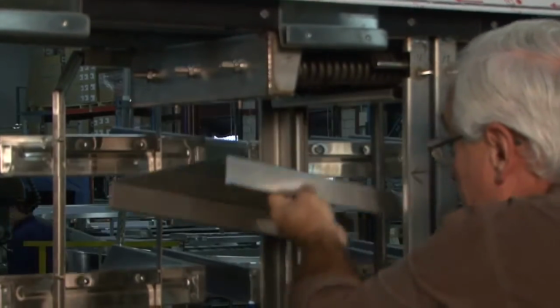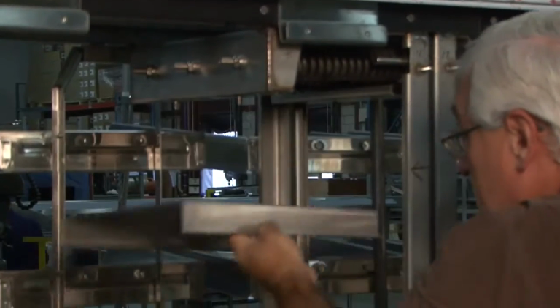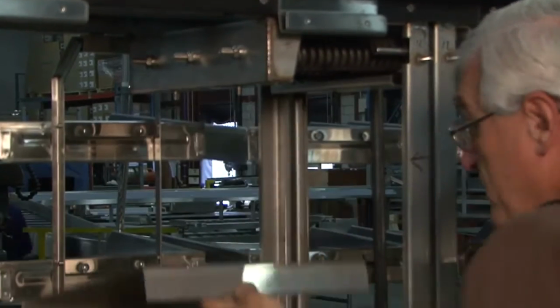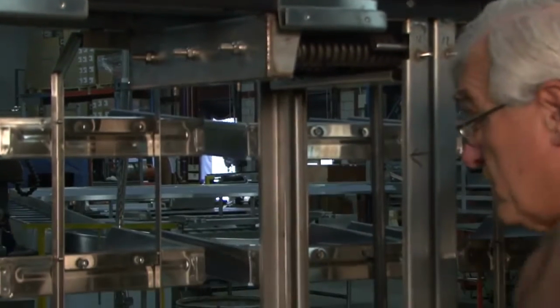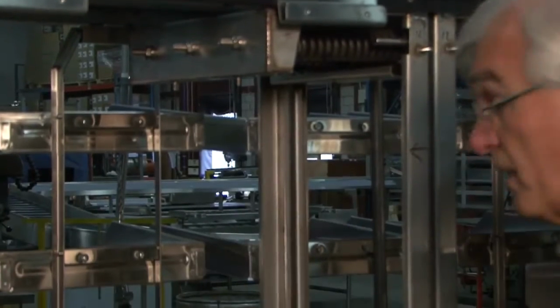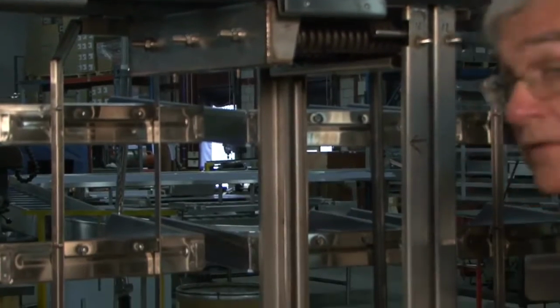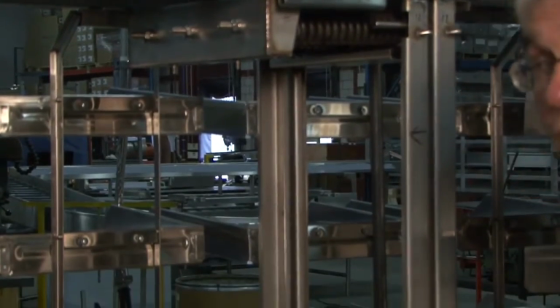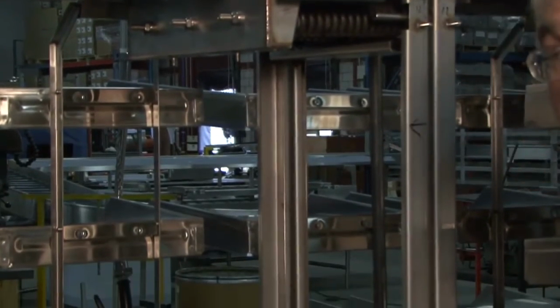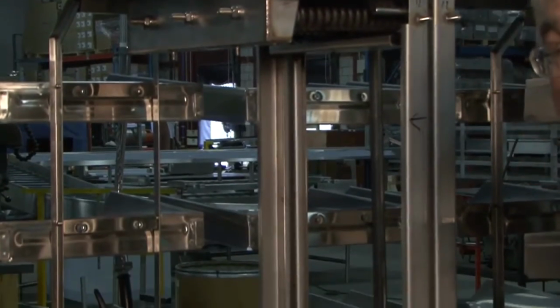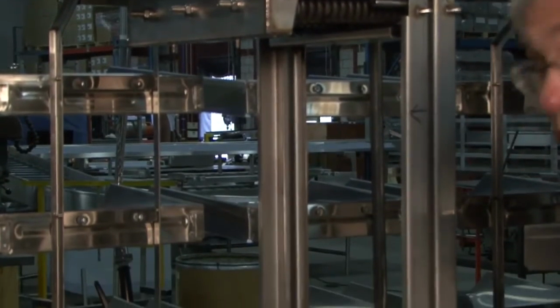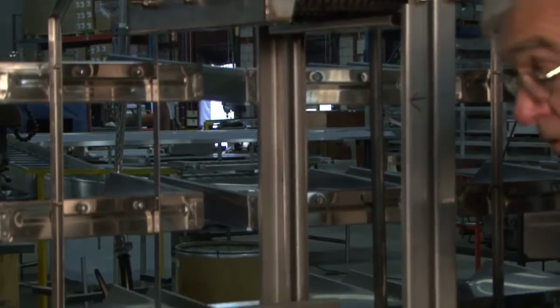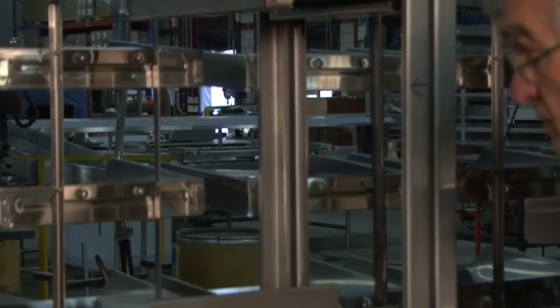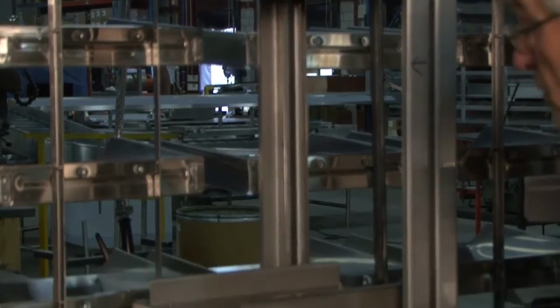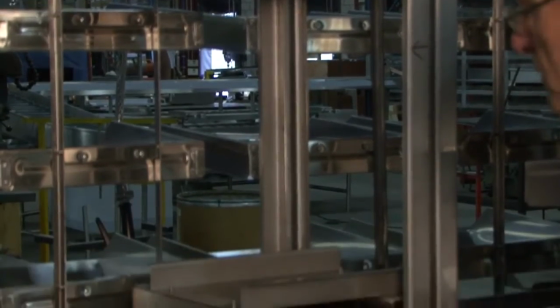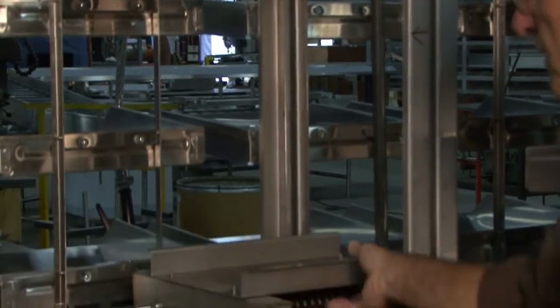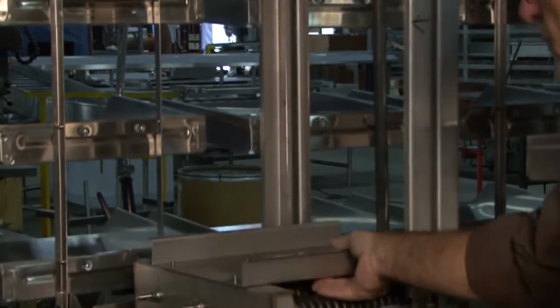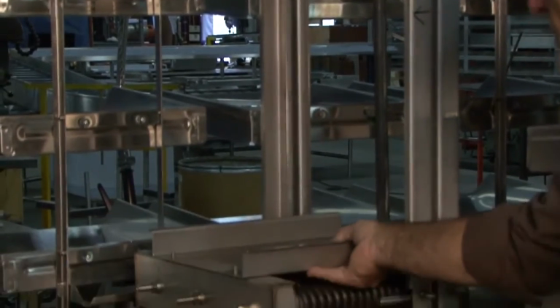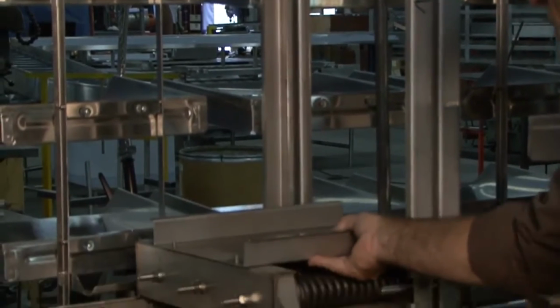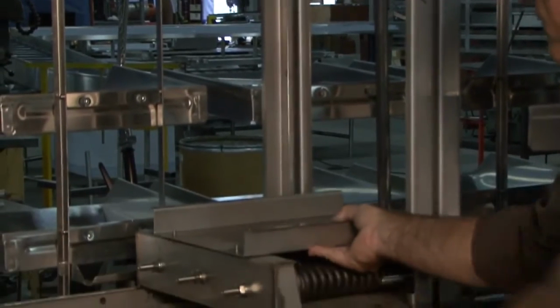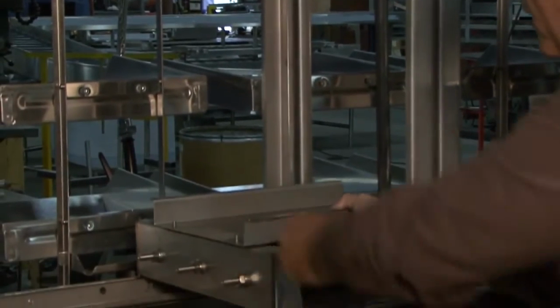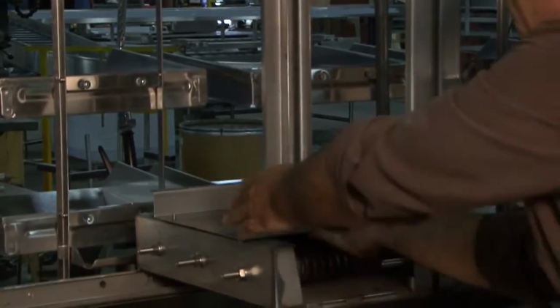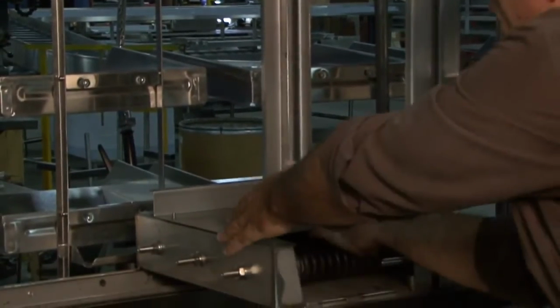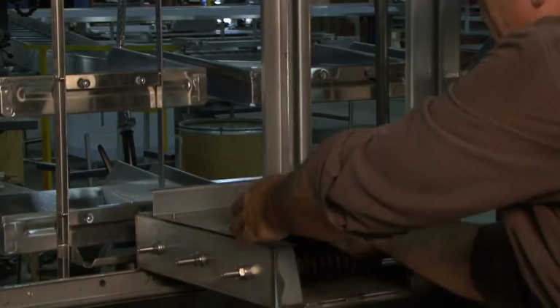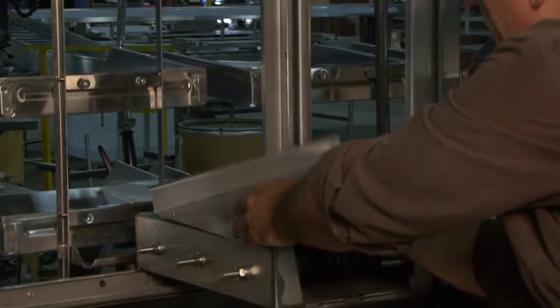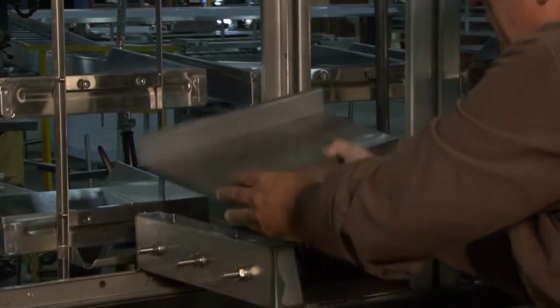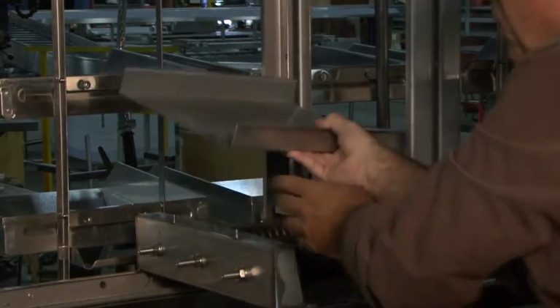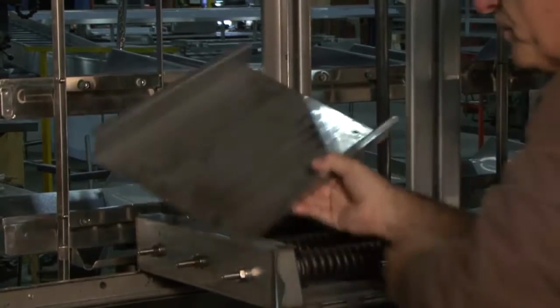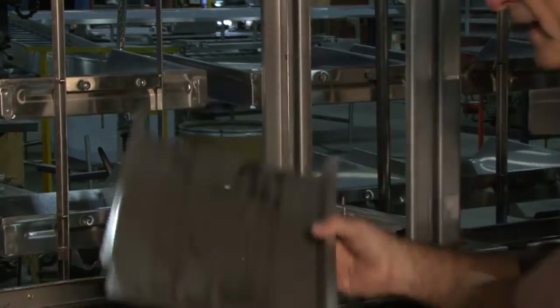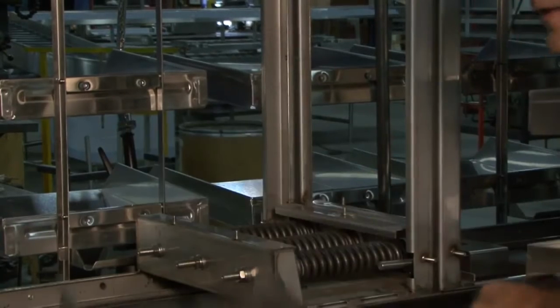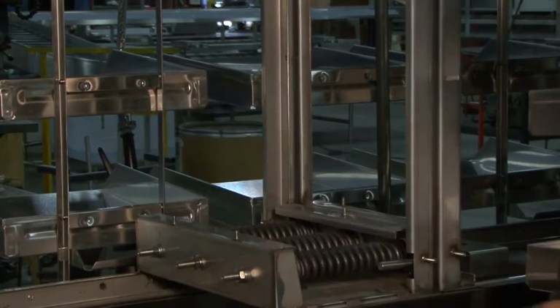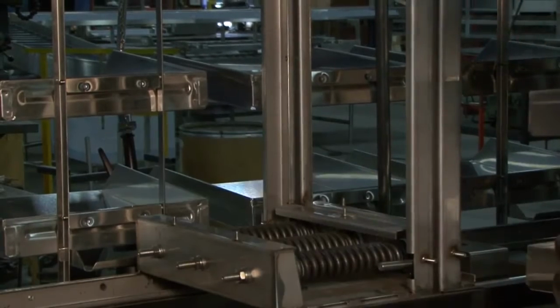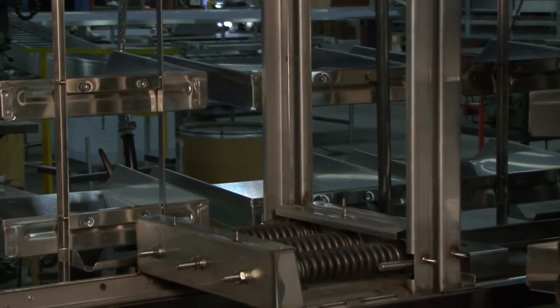They're just mounted with four bolts. The bolts get removed and then these brackets come off.